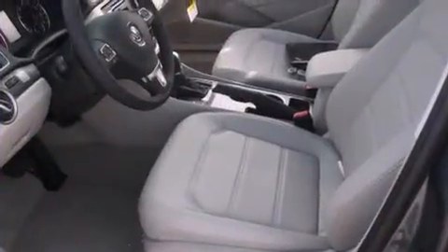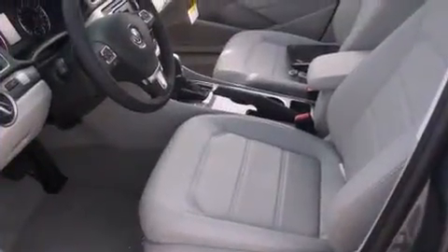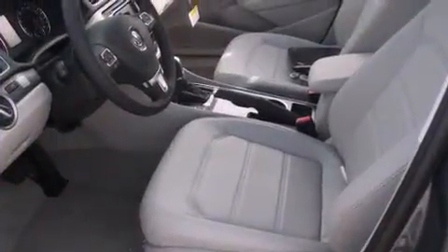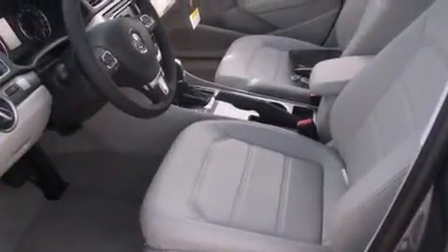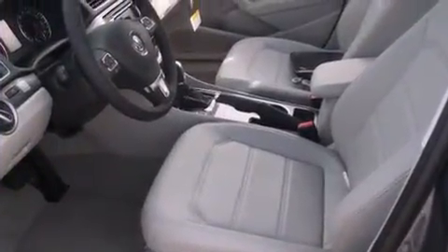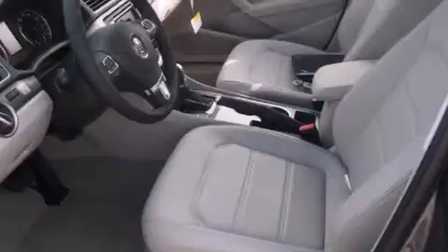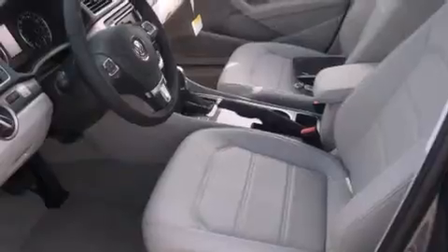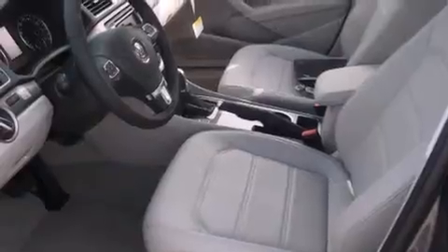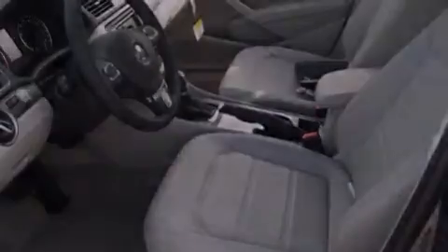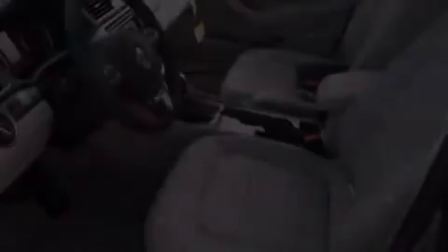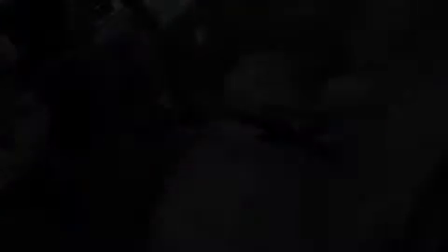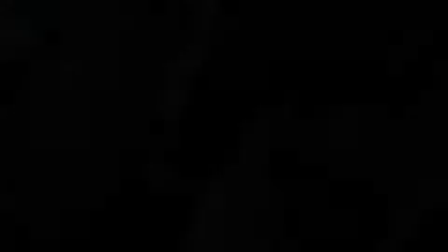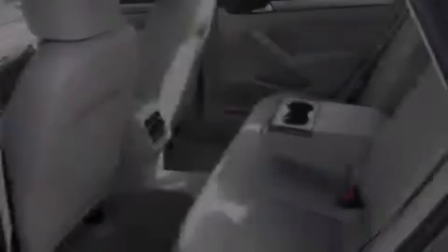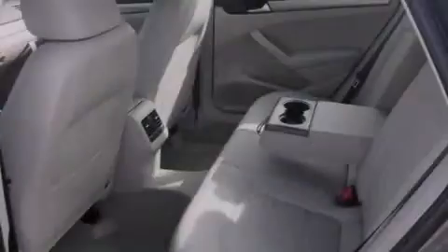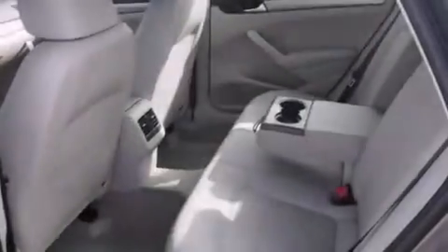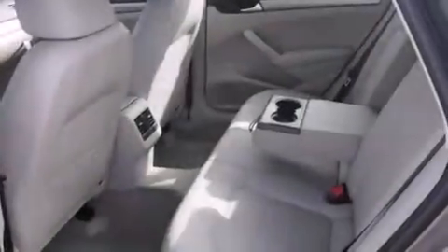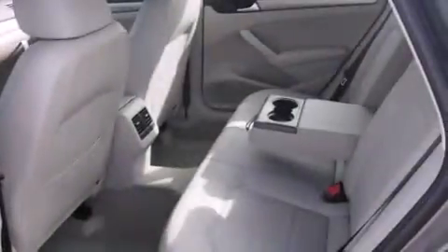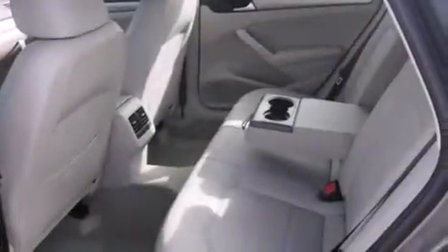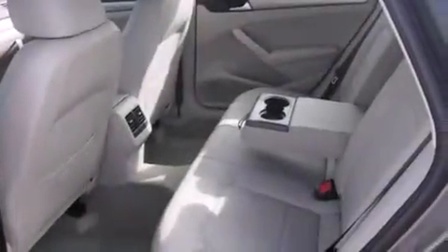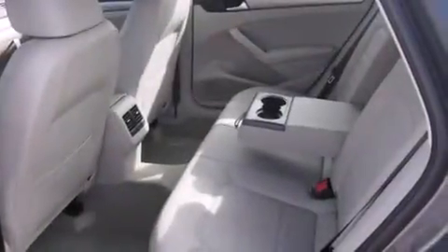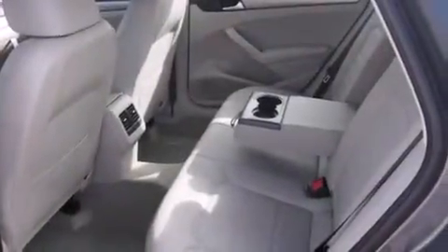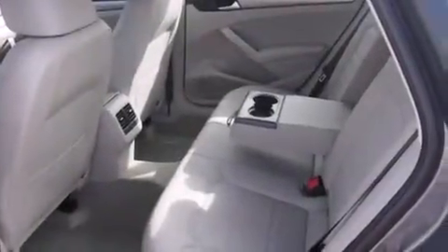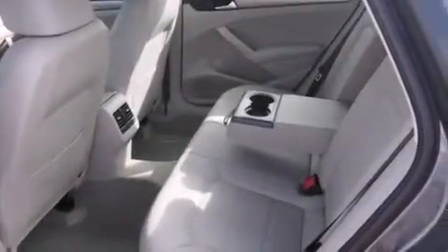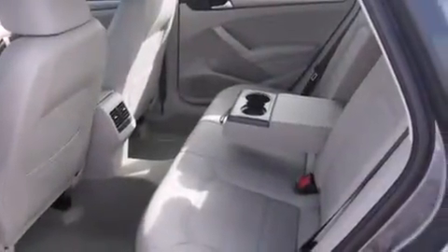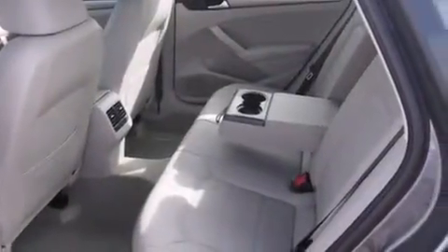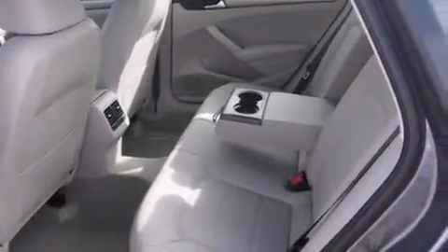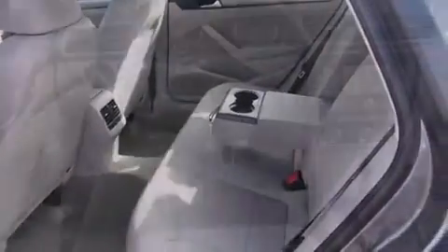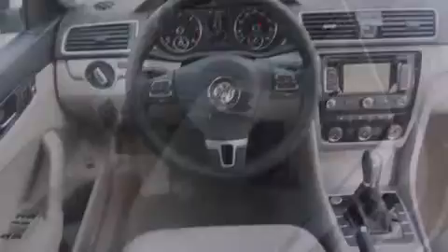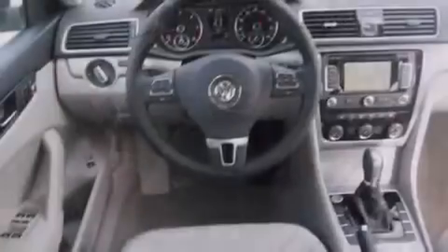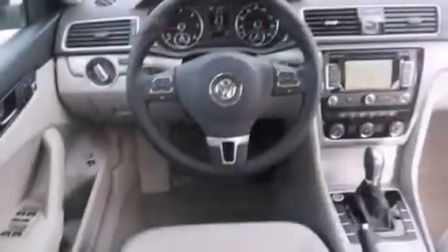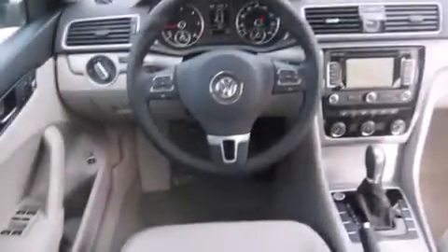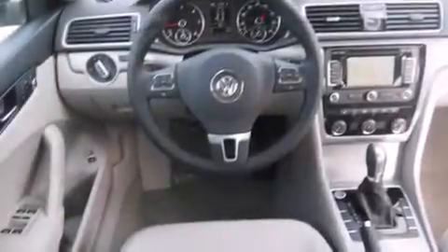All of the following features are included: cruise control, full power accessories, traction control, and air conditioning.